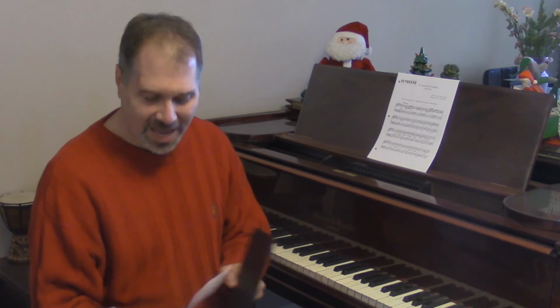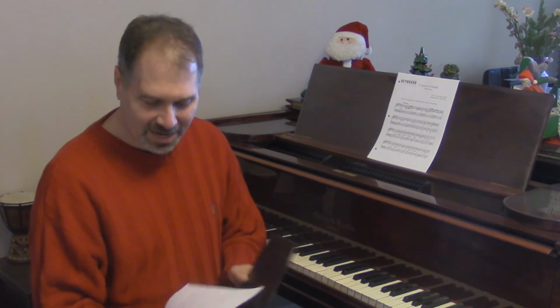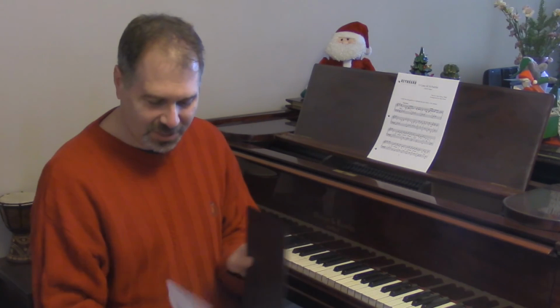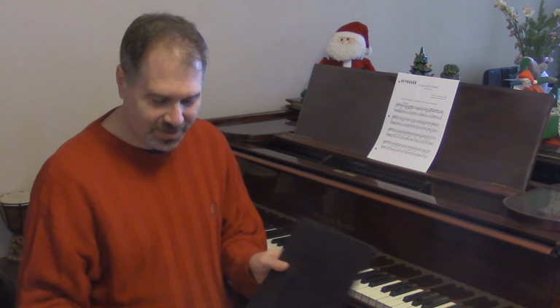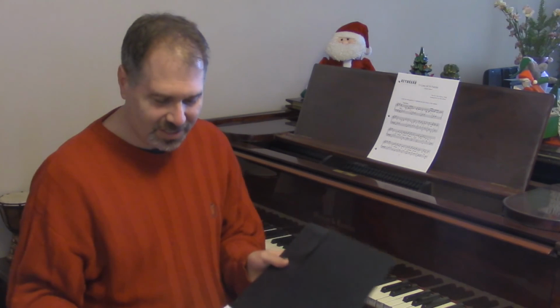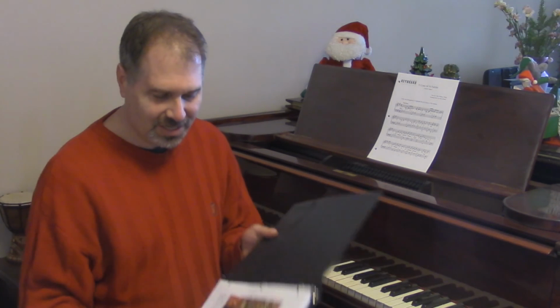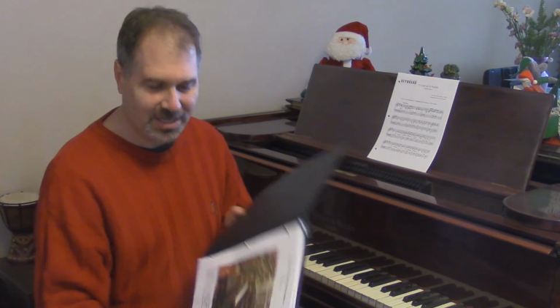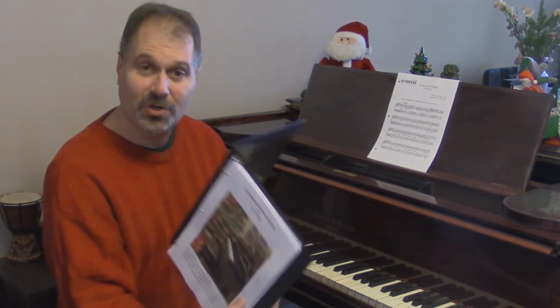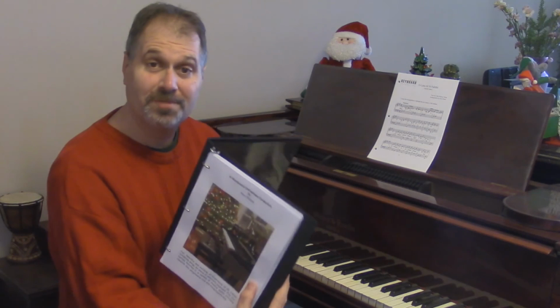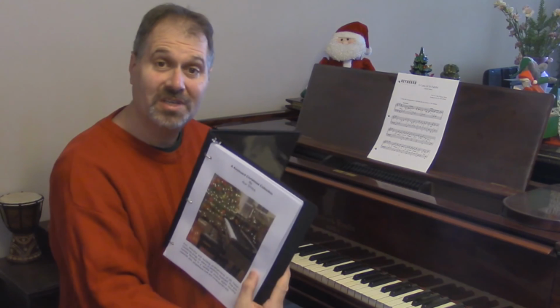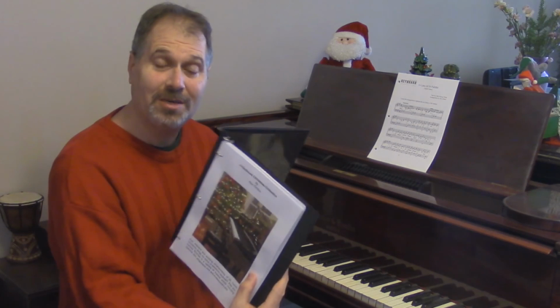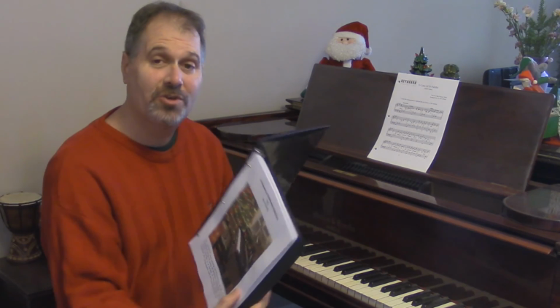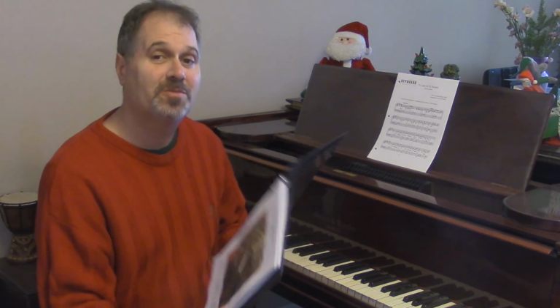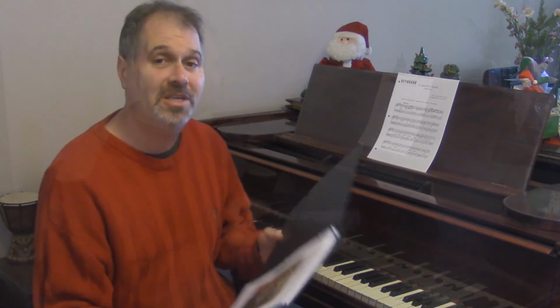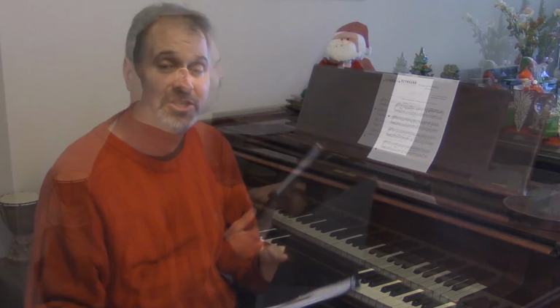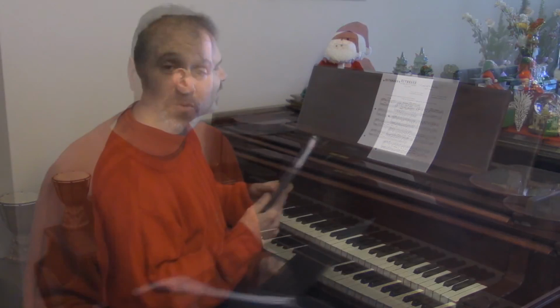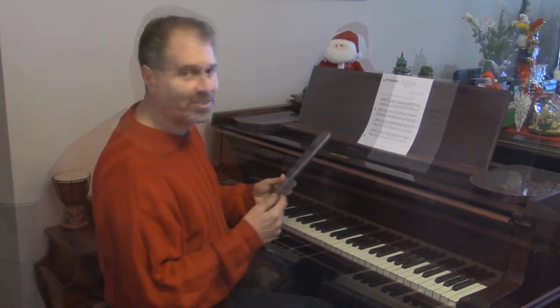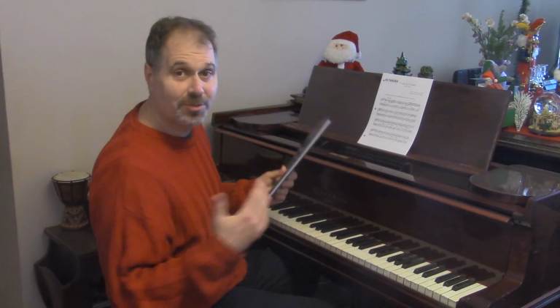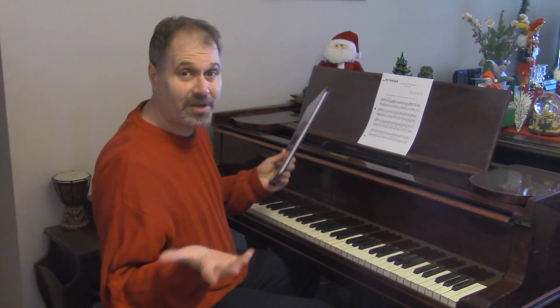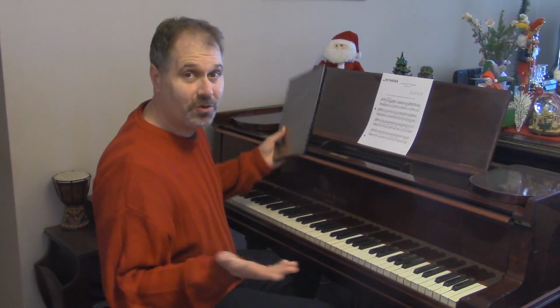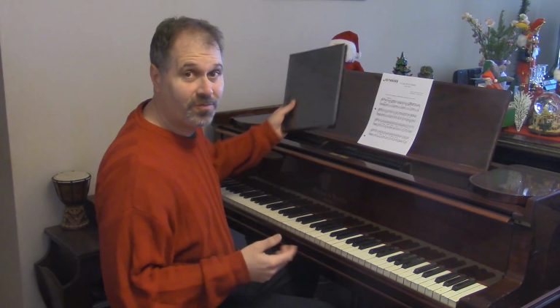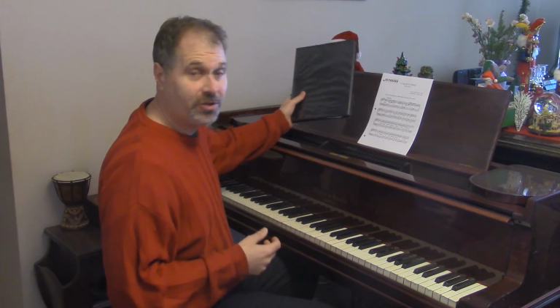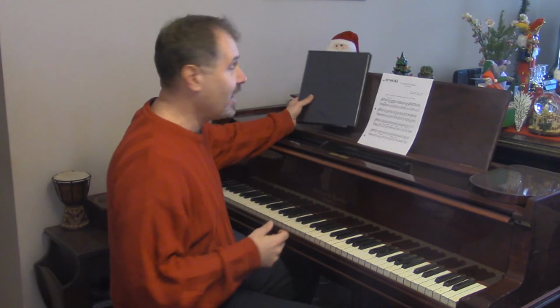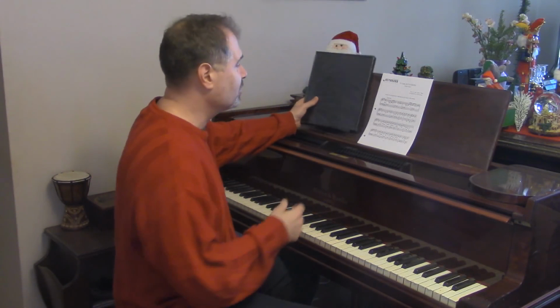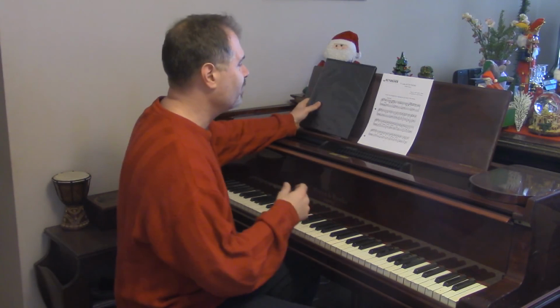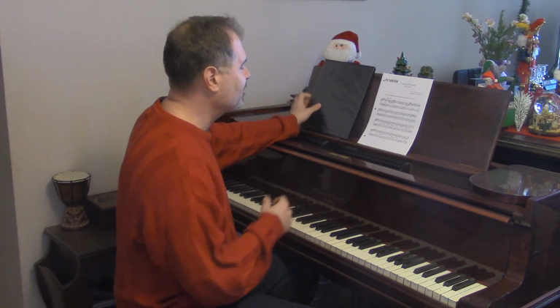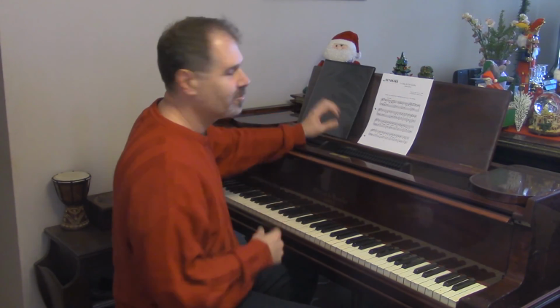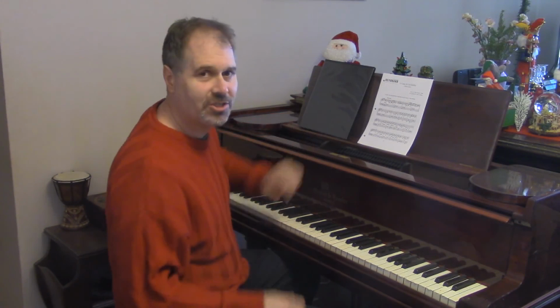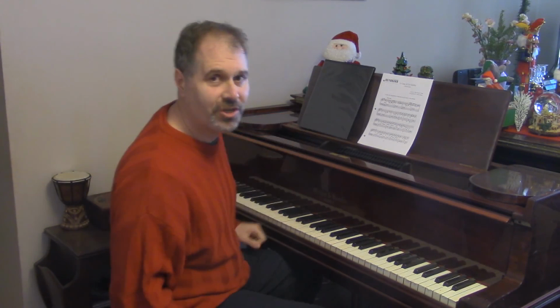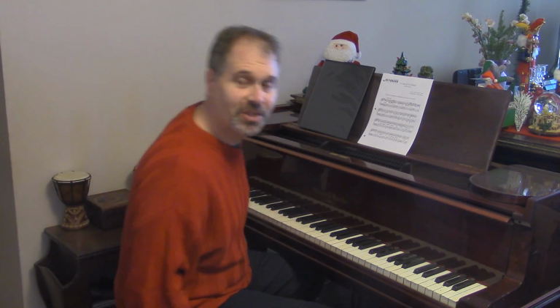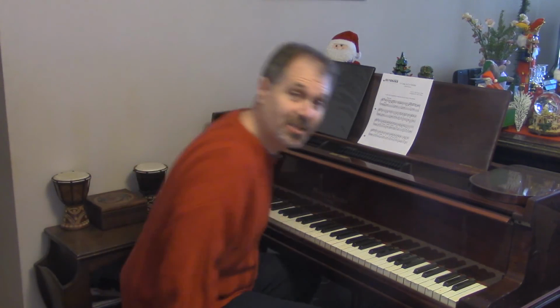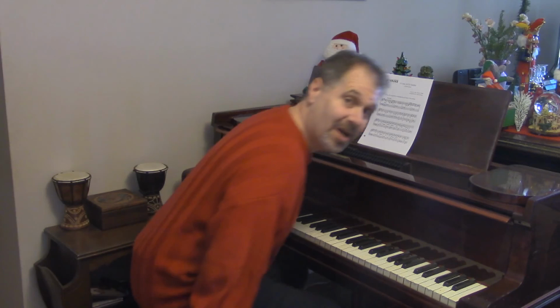I've put together this eBook, Keyboard Christmas Collection. I'd like to just play a few for you now, just some excerpts to show you what this is about.